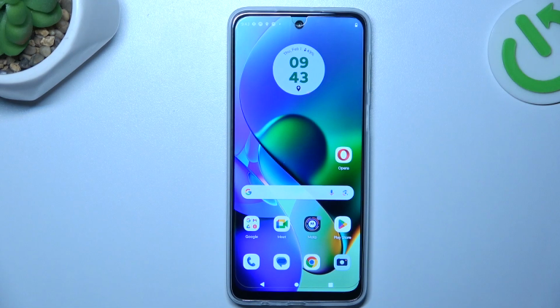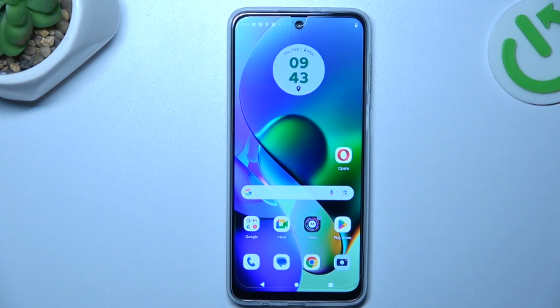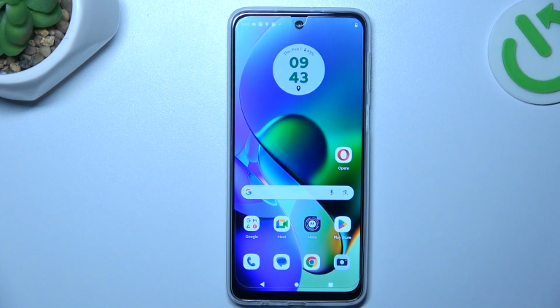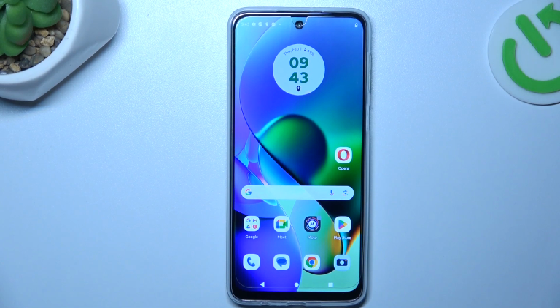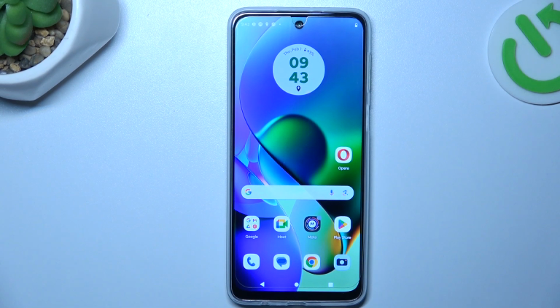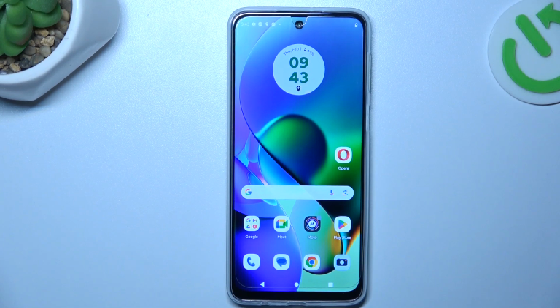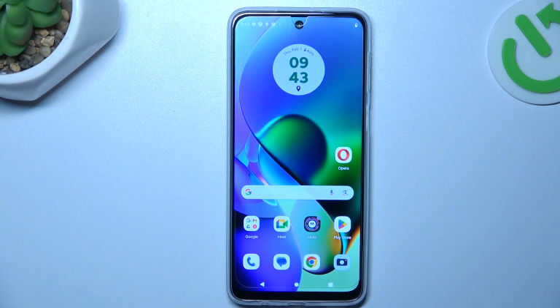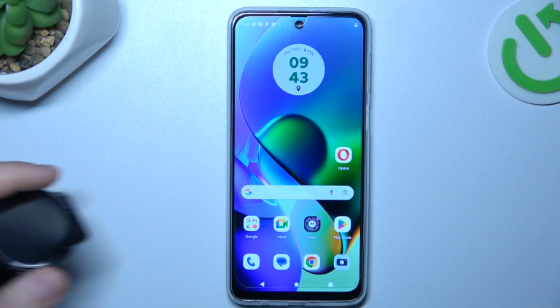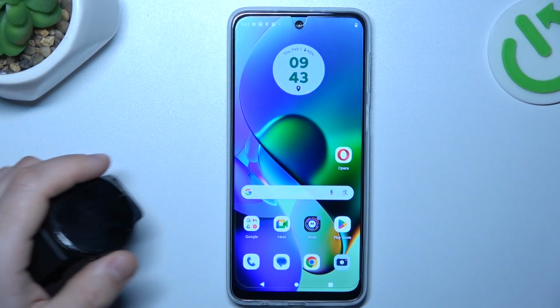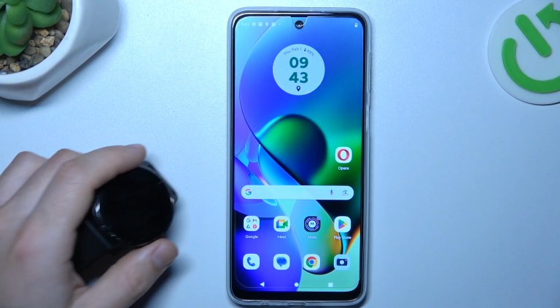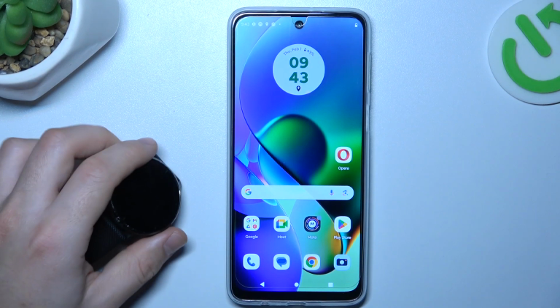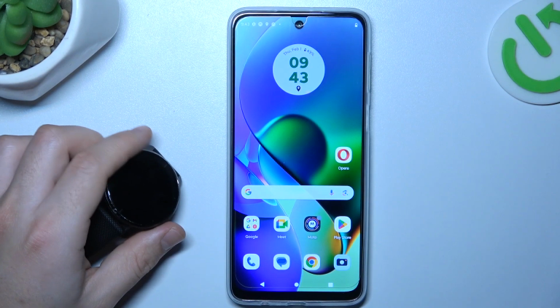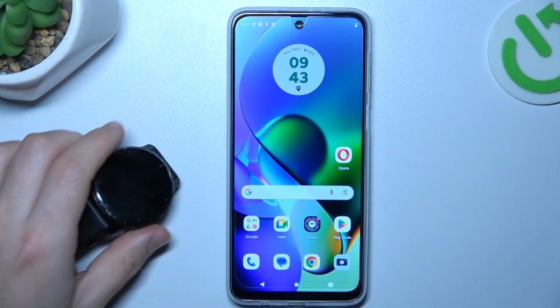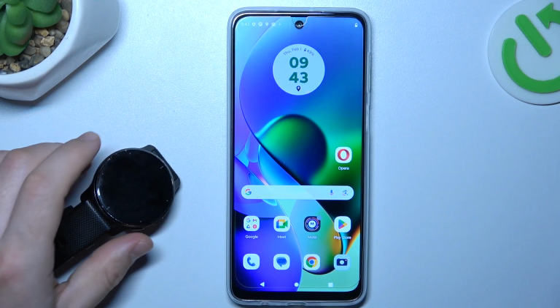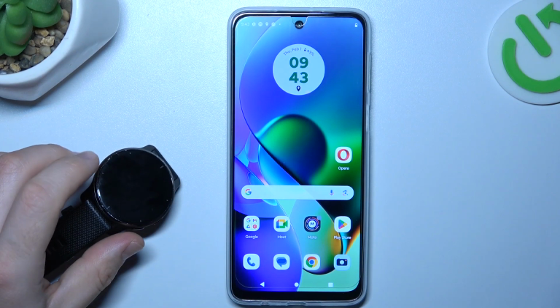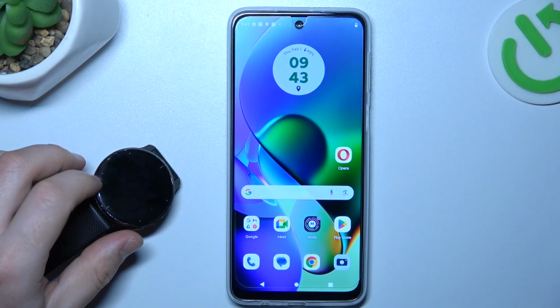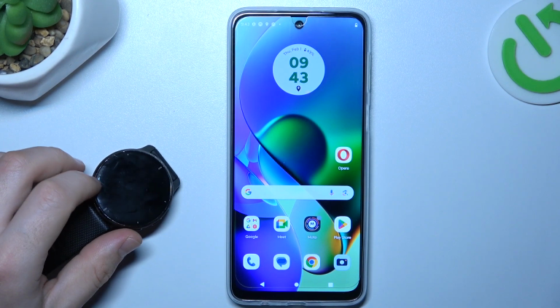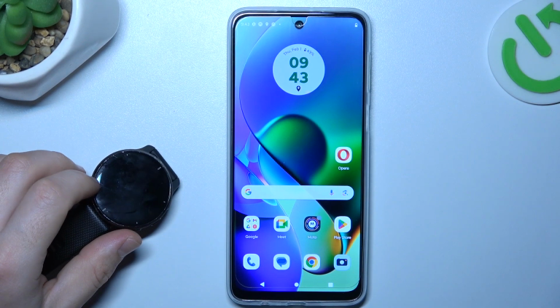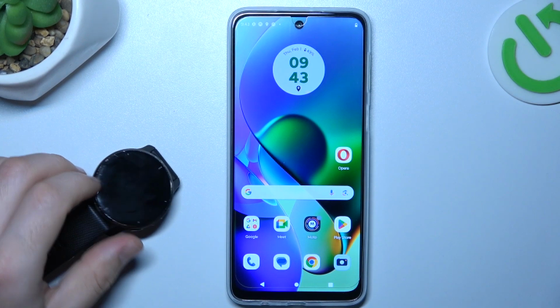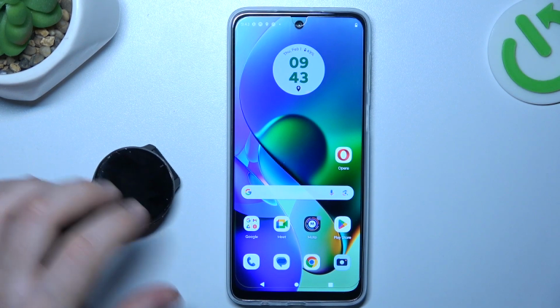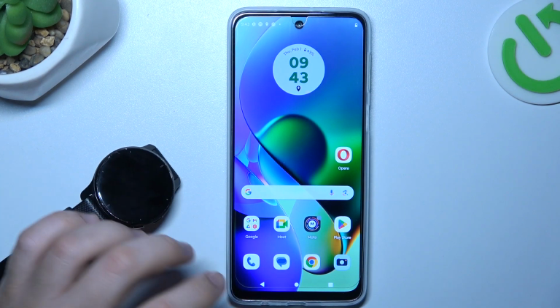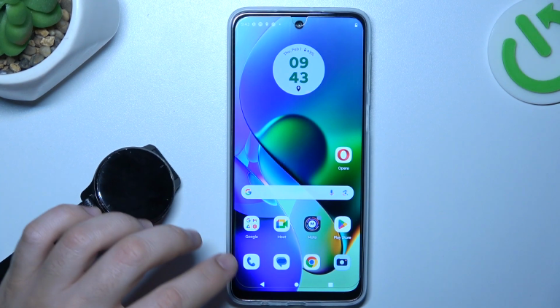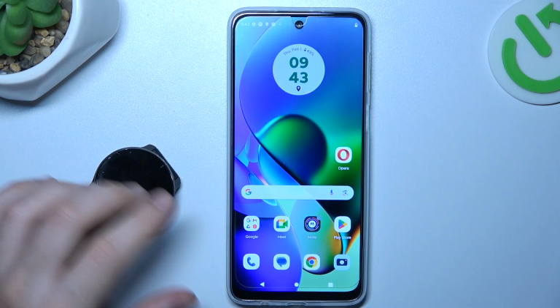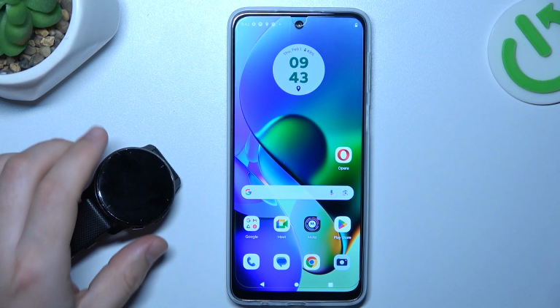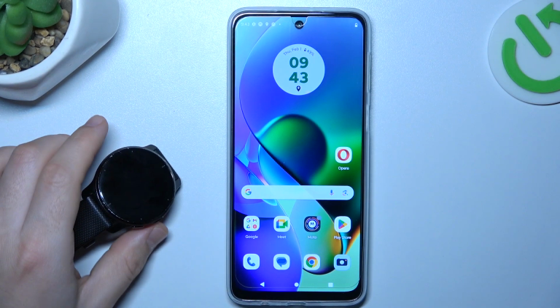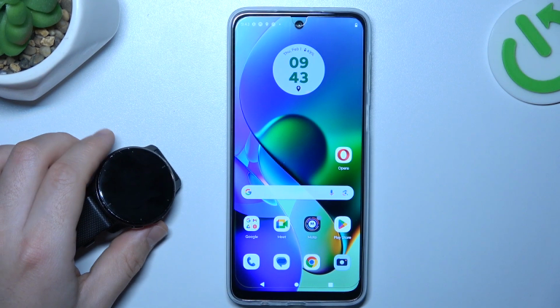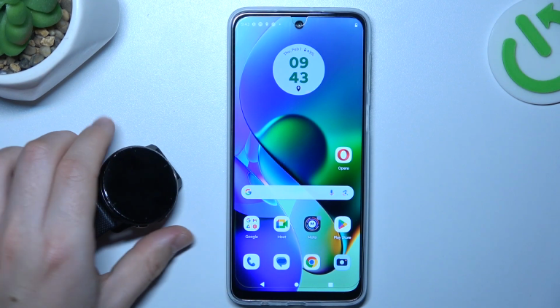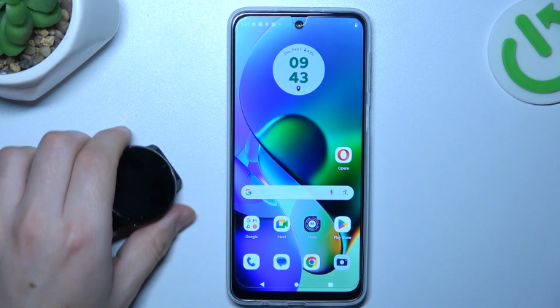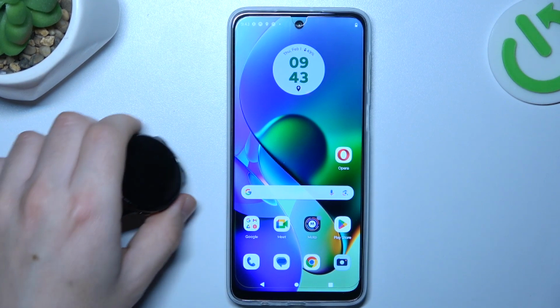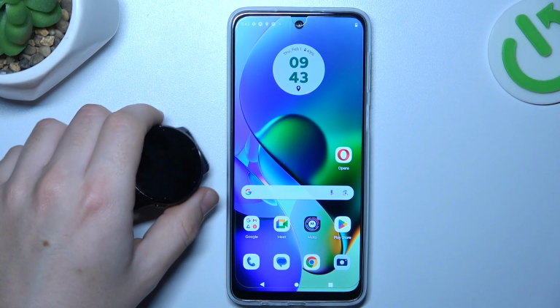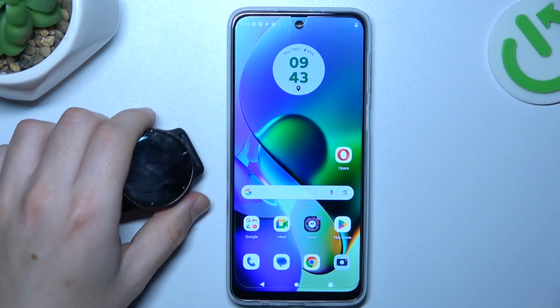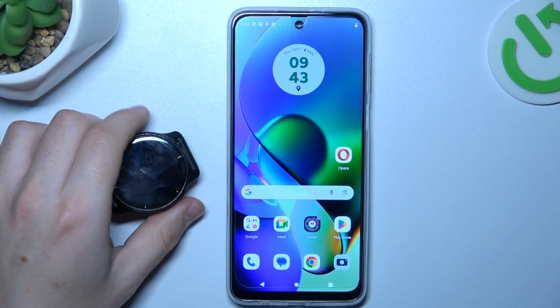Today I'm going to show you a few tips to try if you cannot find your Bluetooth accessory on the Motorola G34.